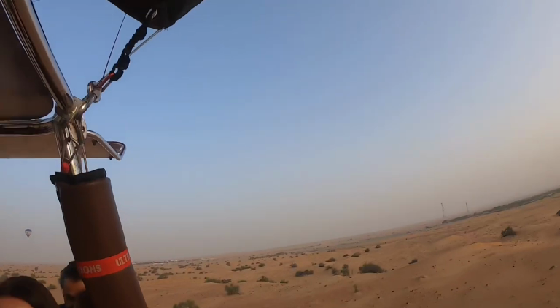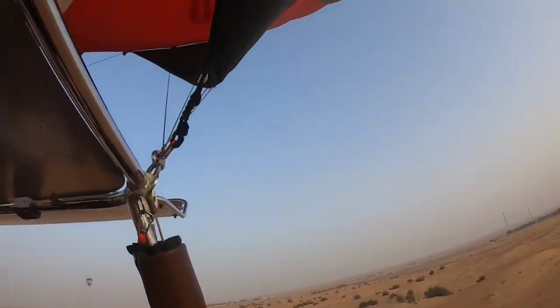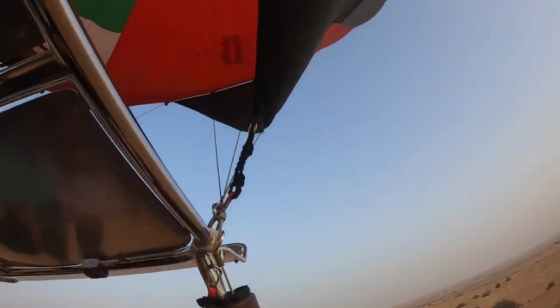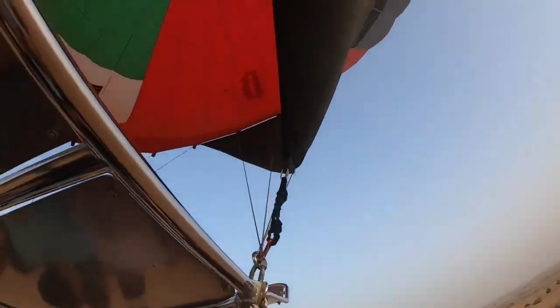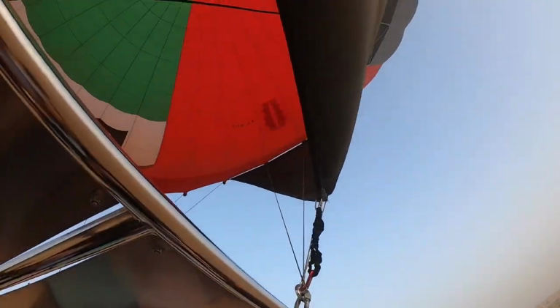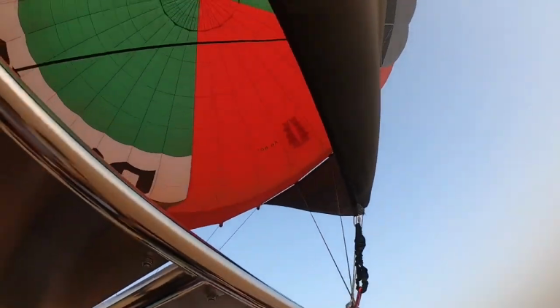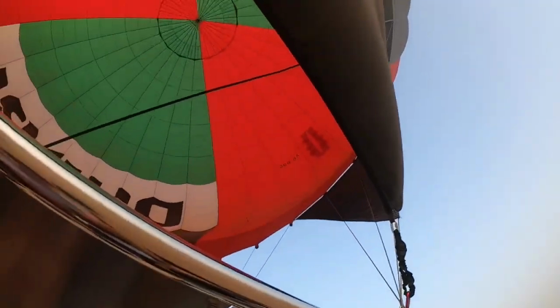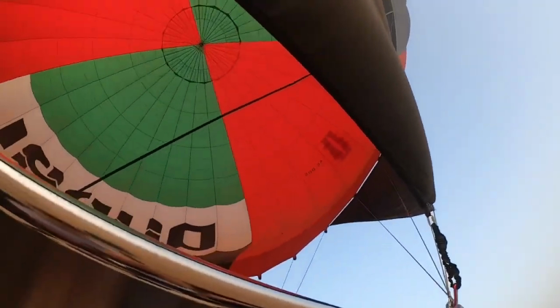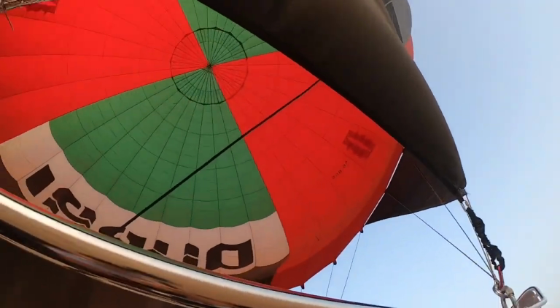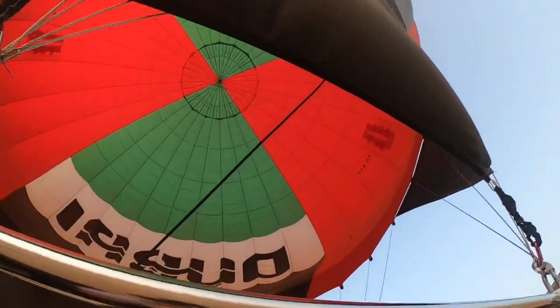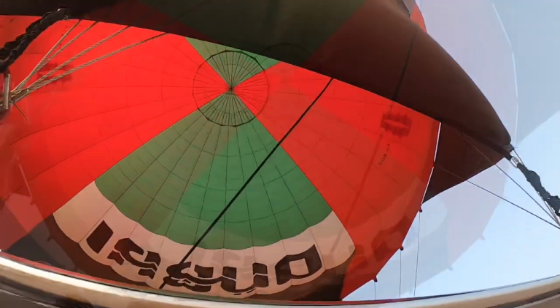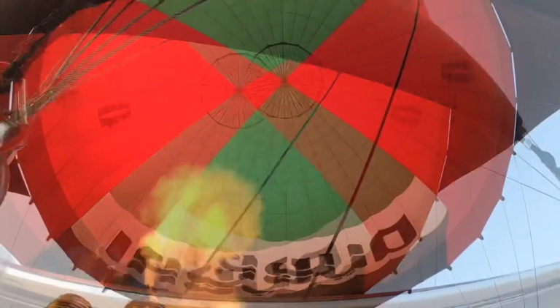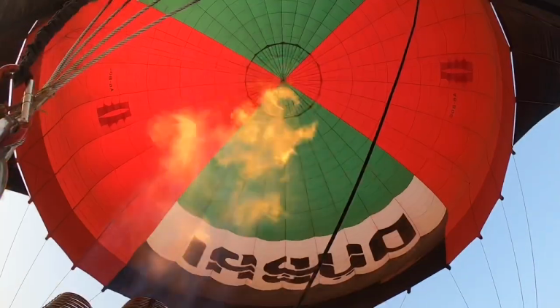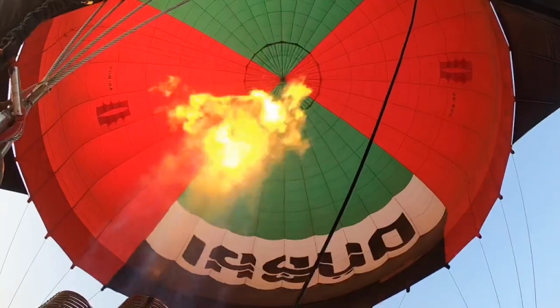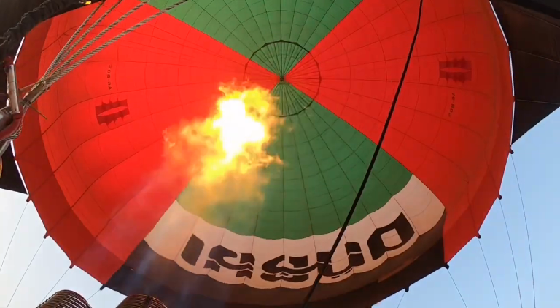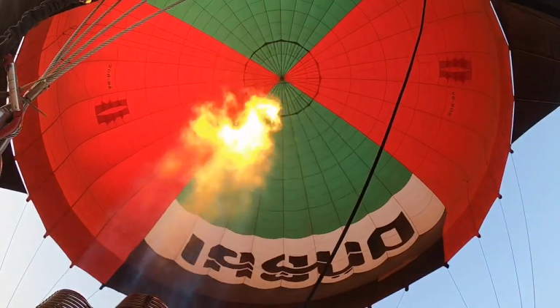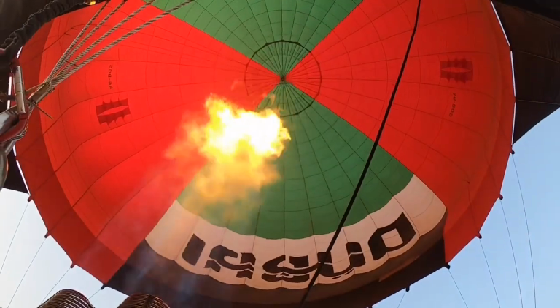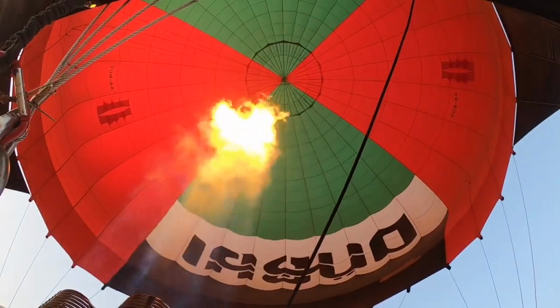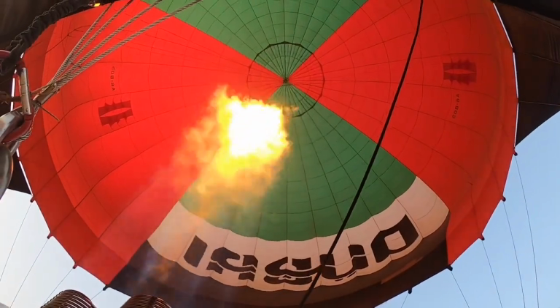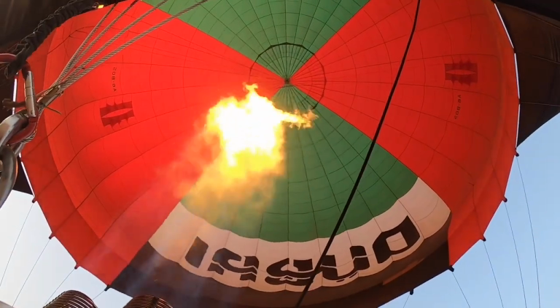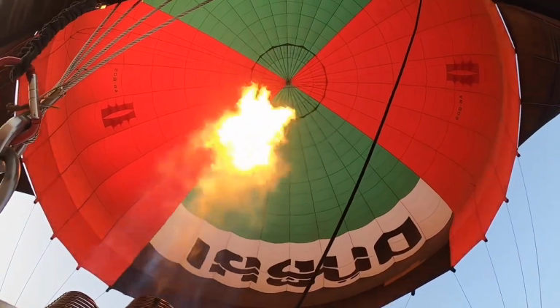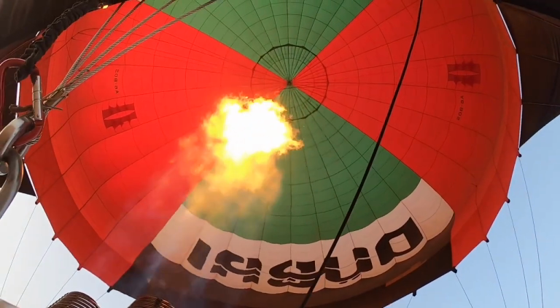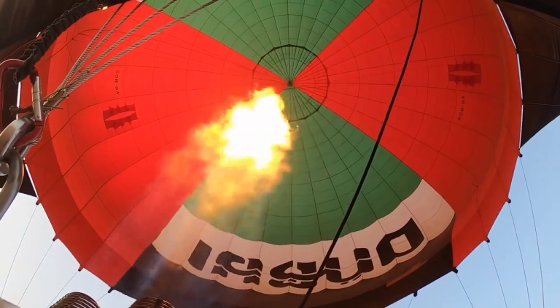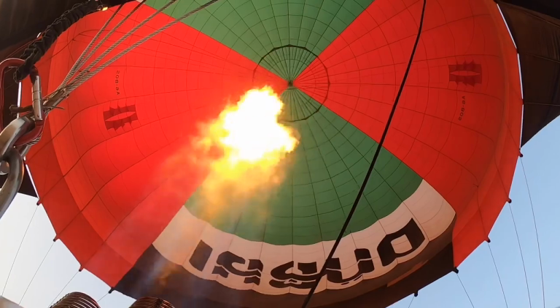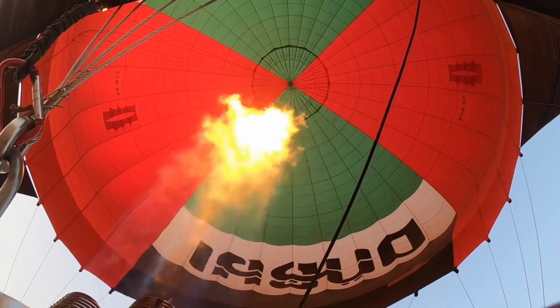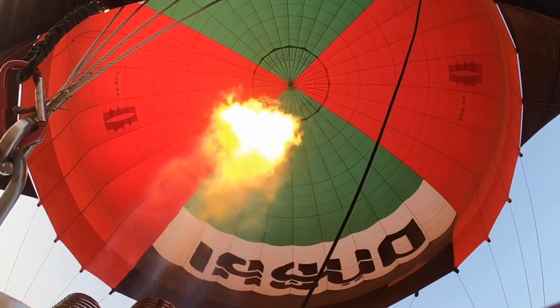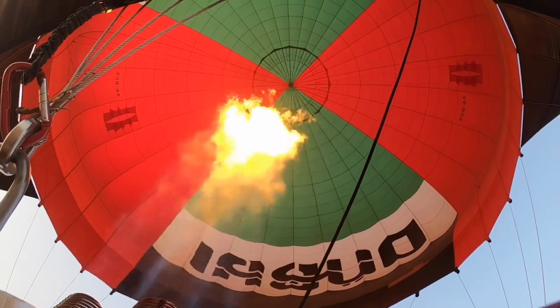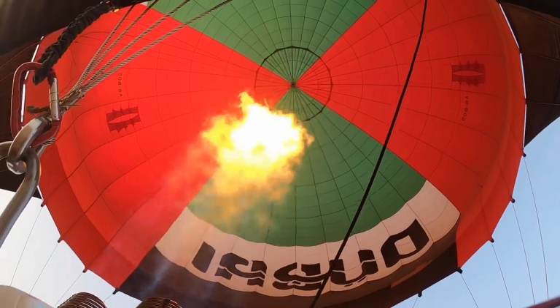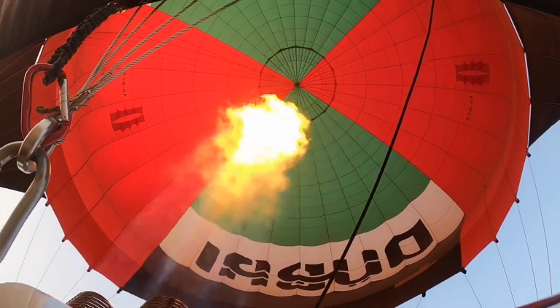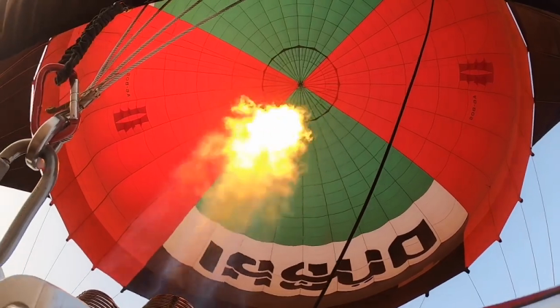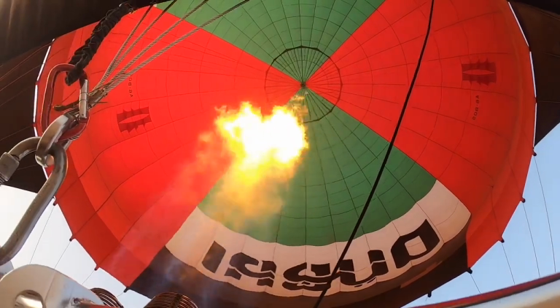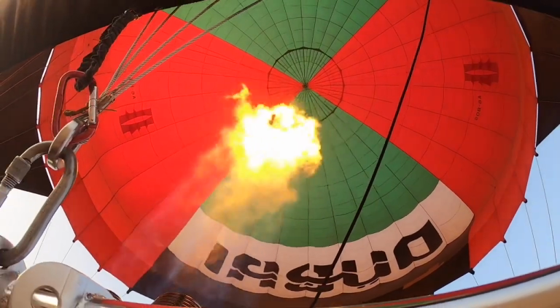This was our first time in a hot air balloon, and we're so pleased we bit the bullet and booked this trip. The whole experience was incredible.